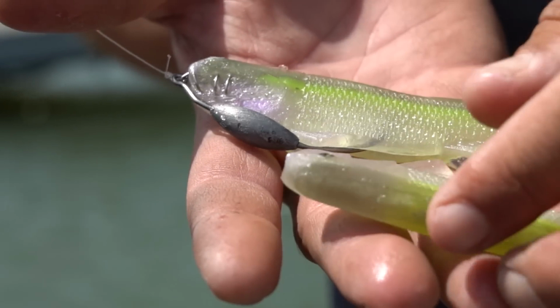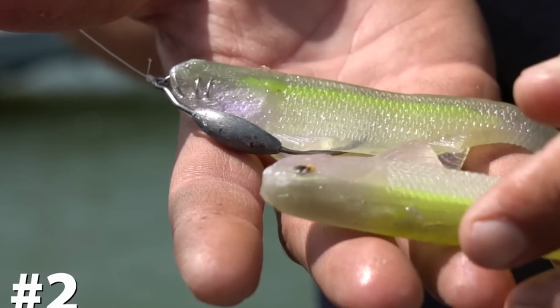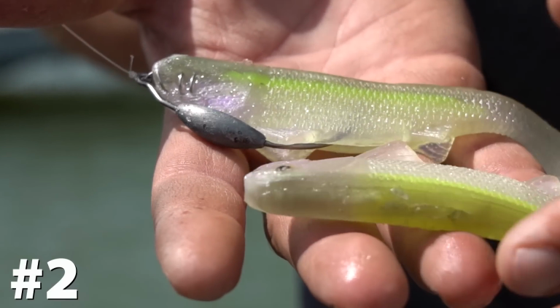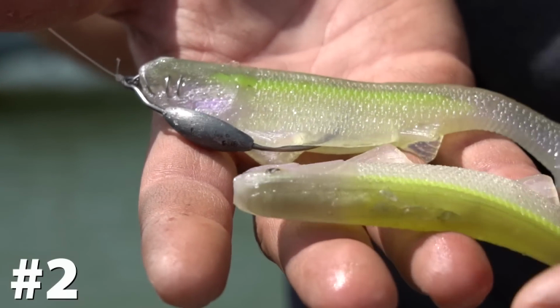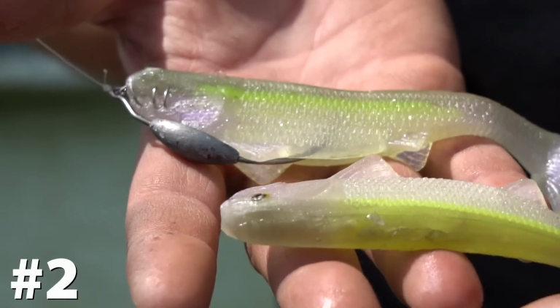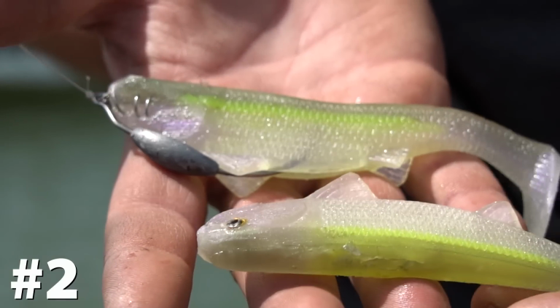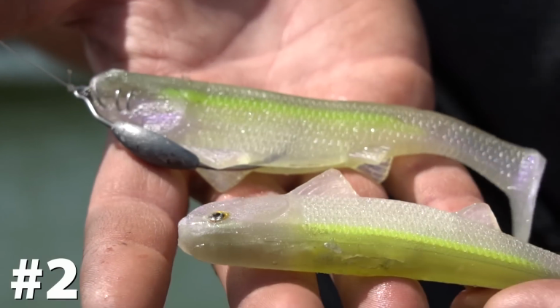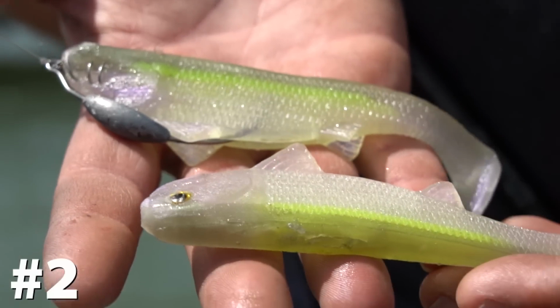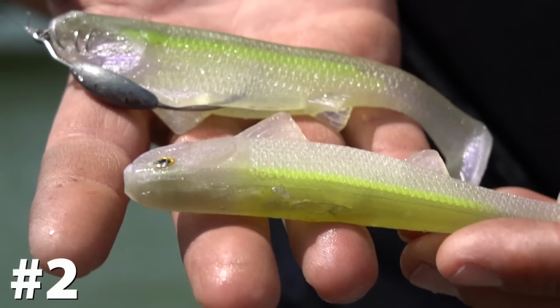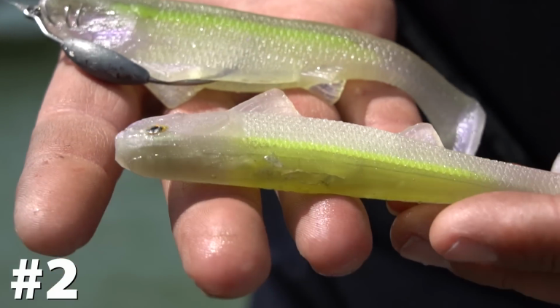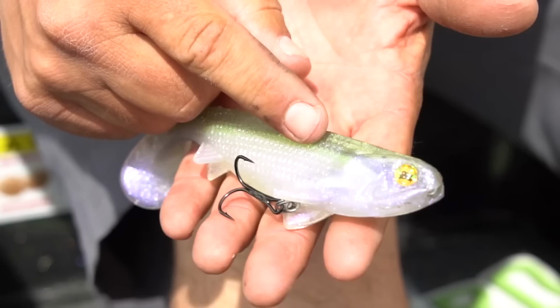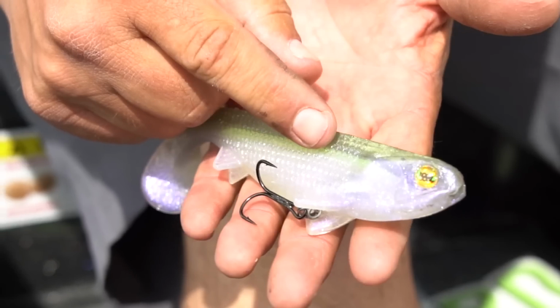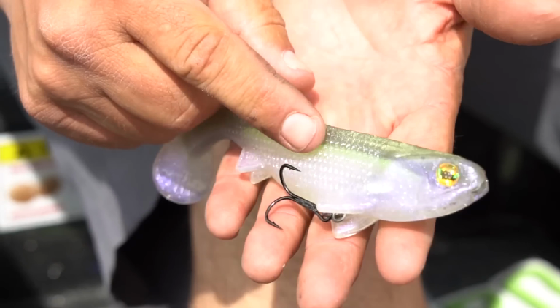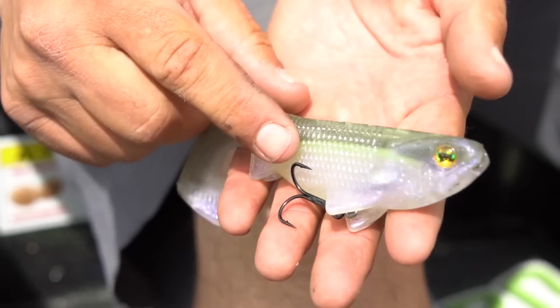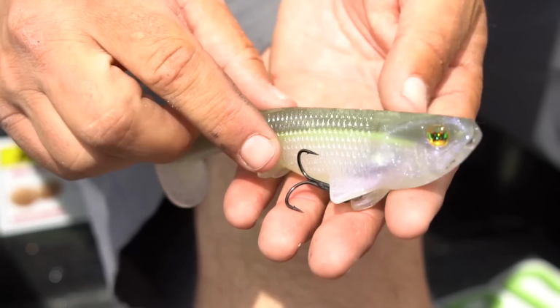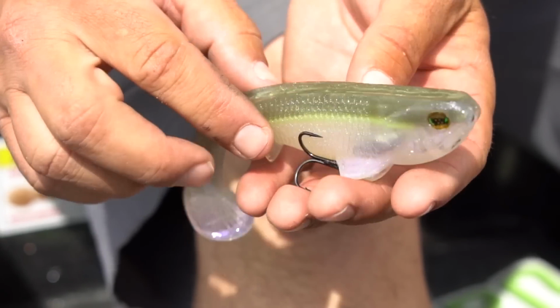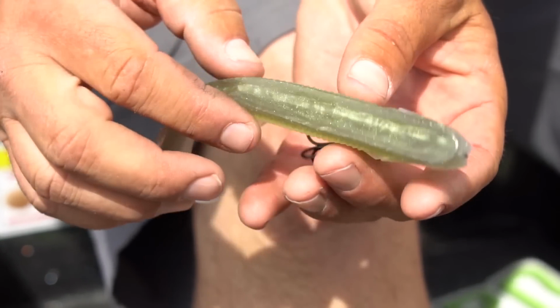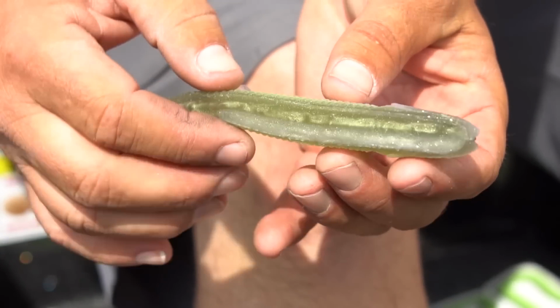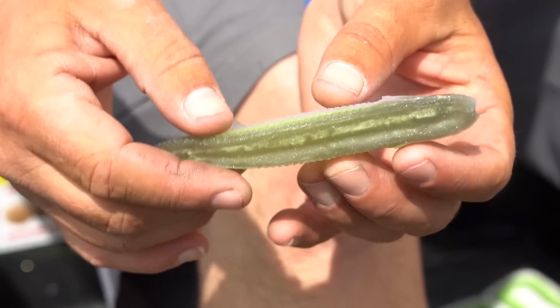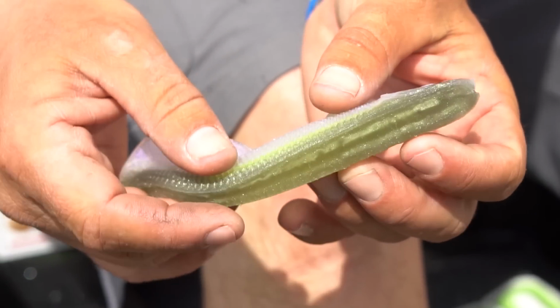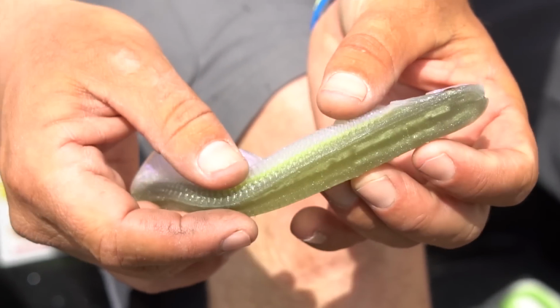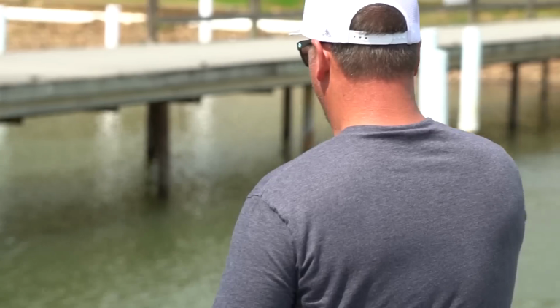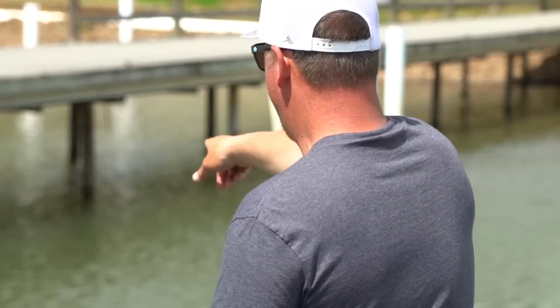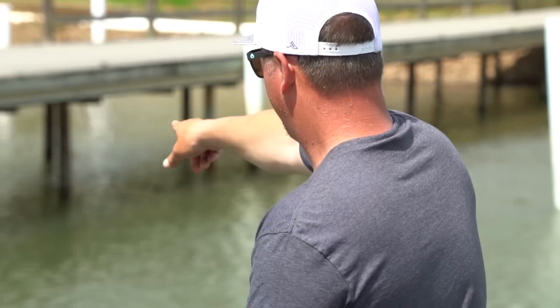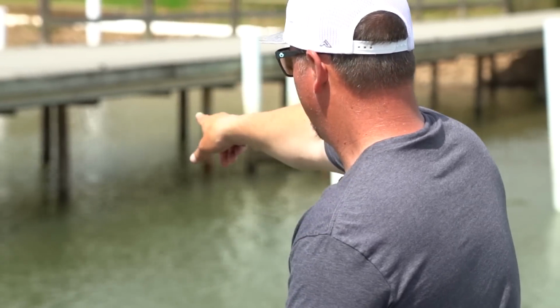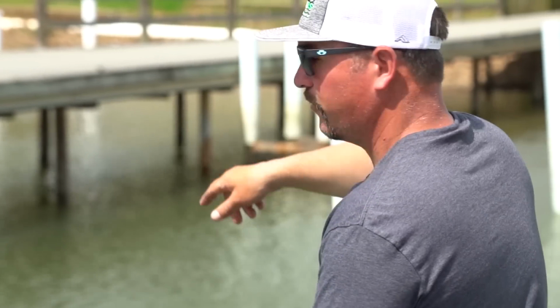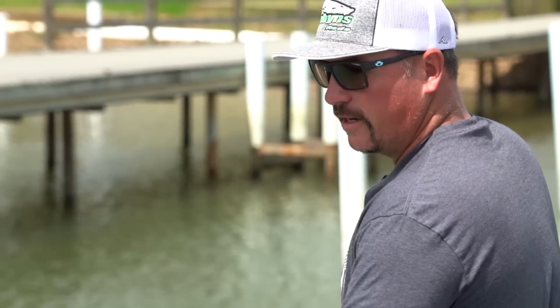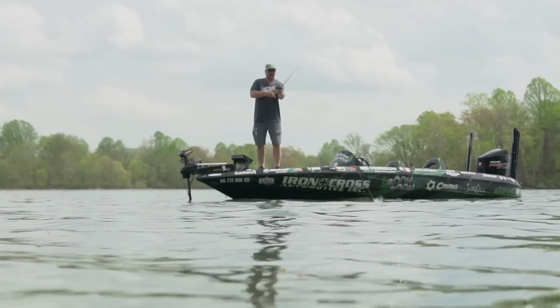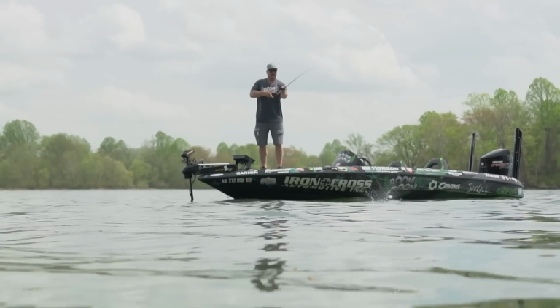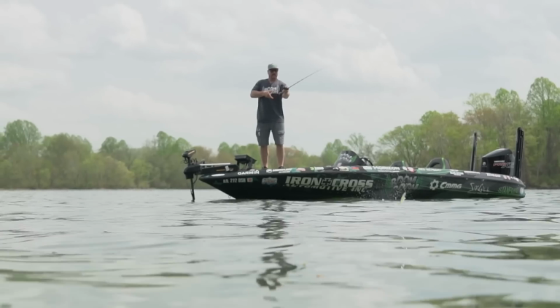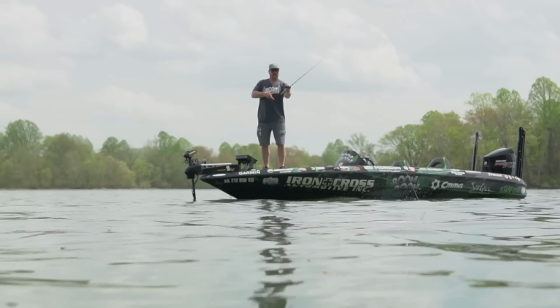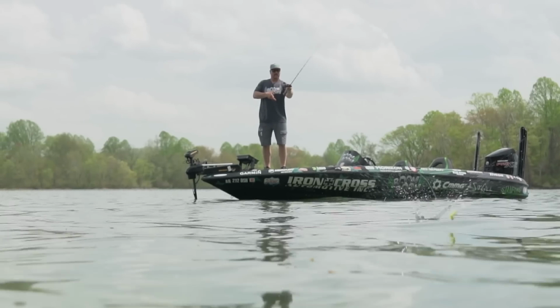Reason number two: it's a bait that's got flat sides. That helps you skip and get way back under cover where other baits won't allow it.